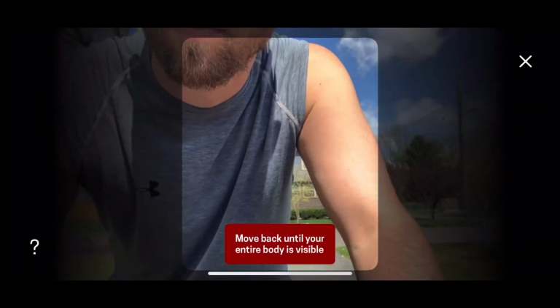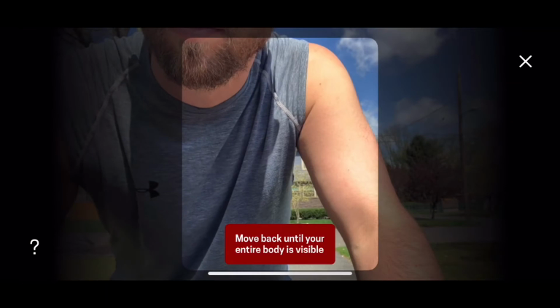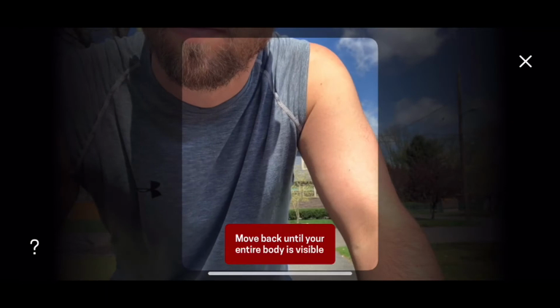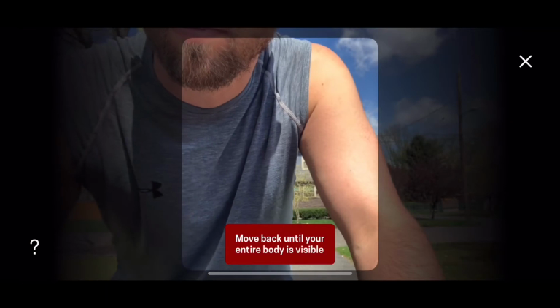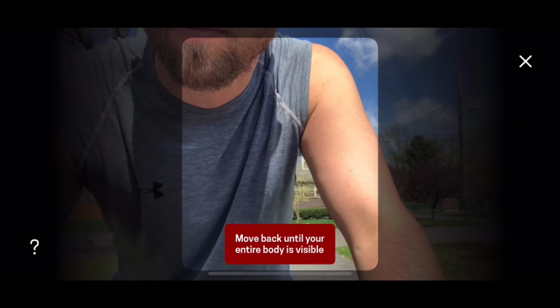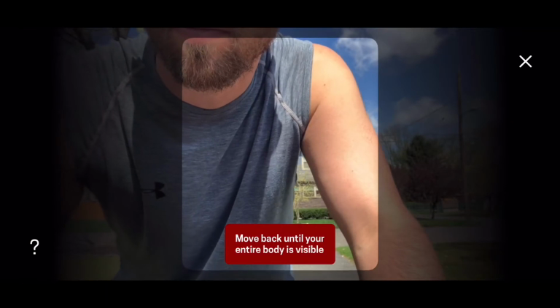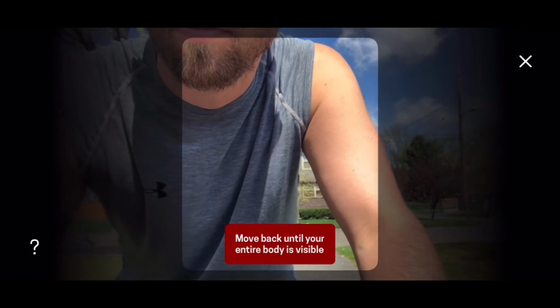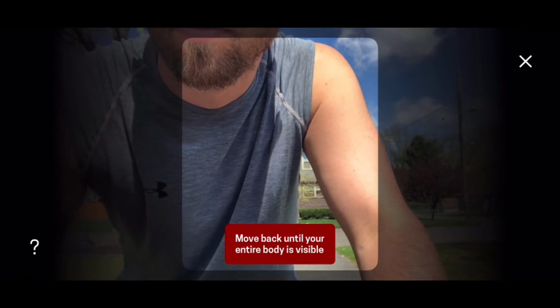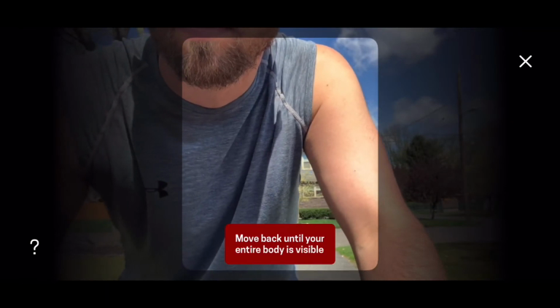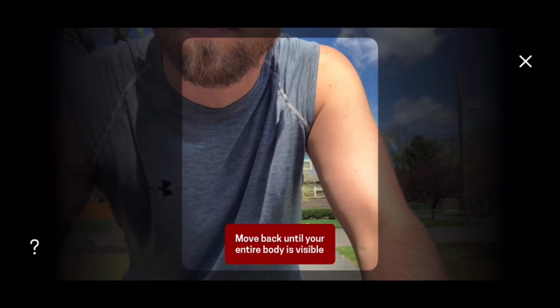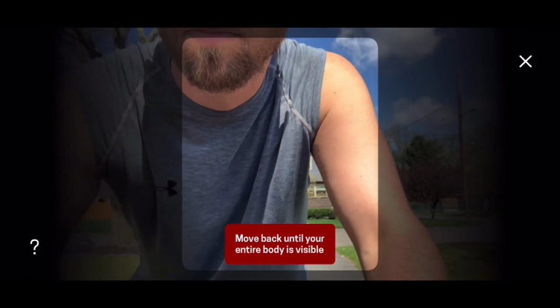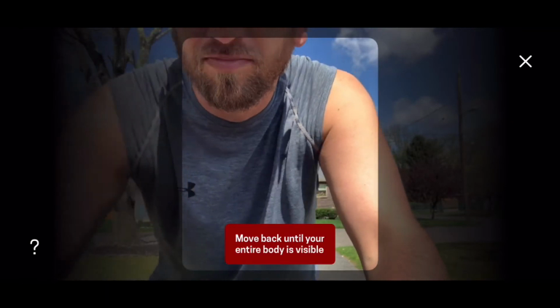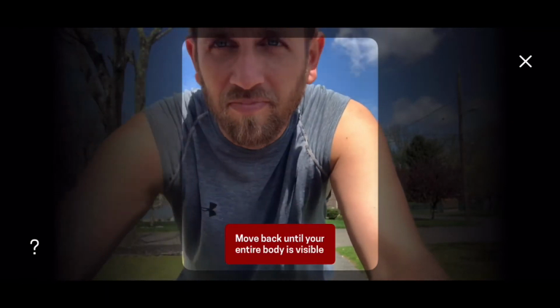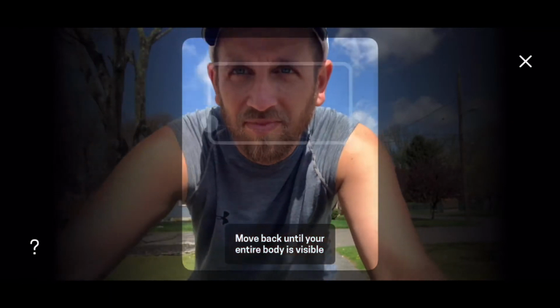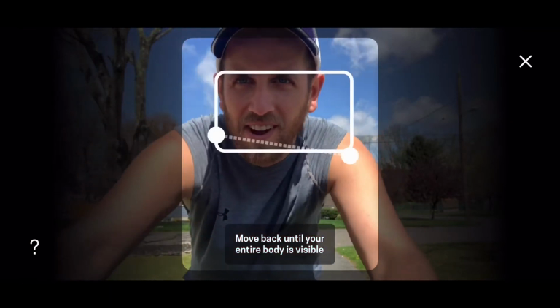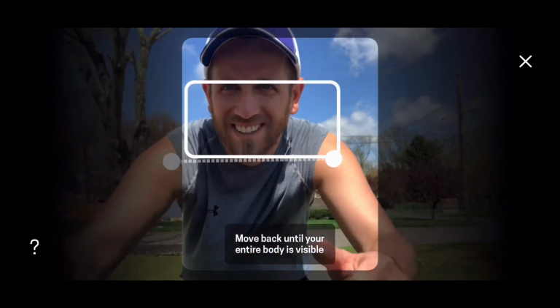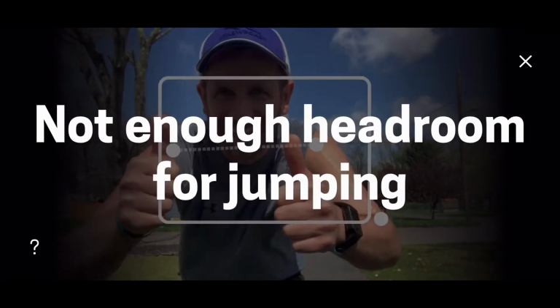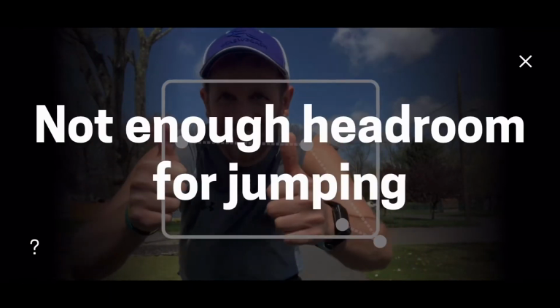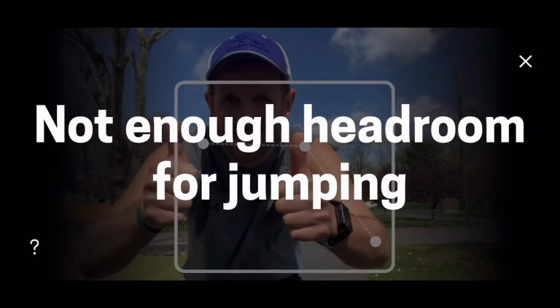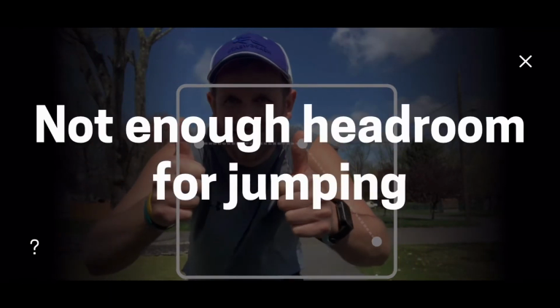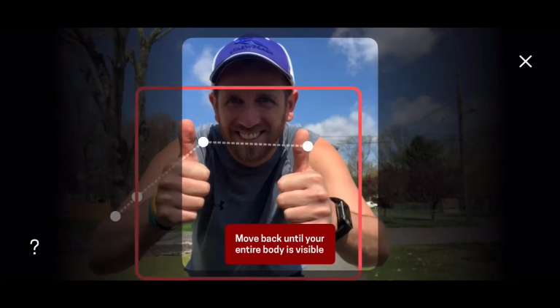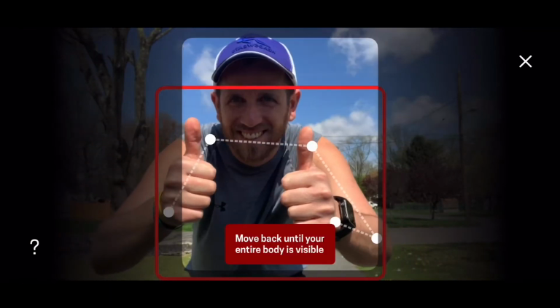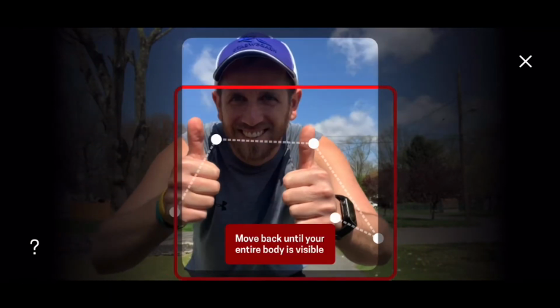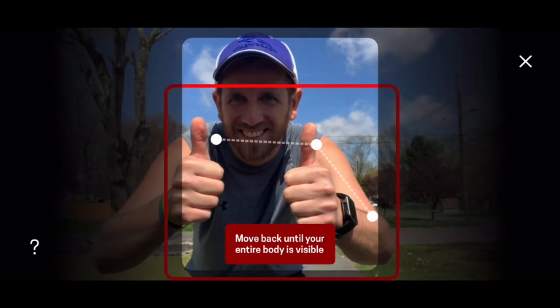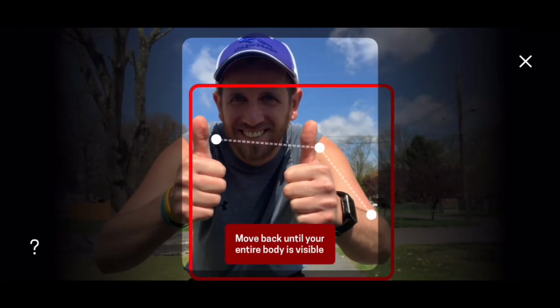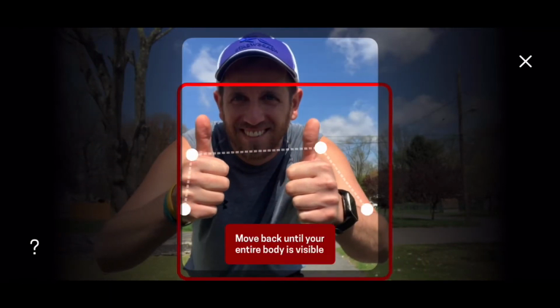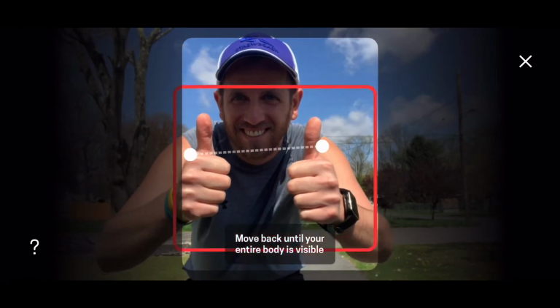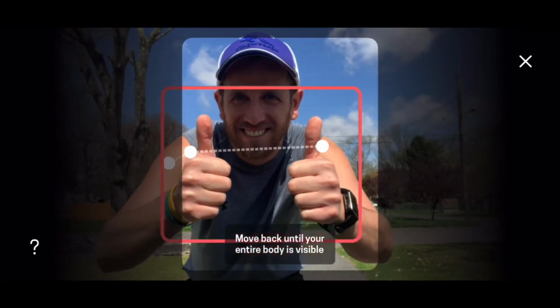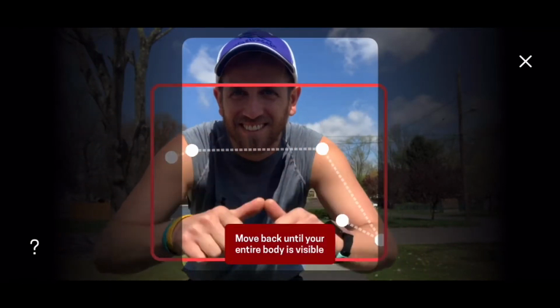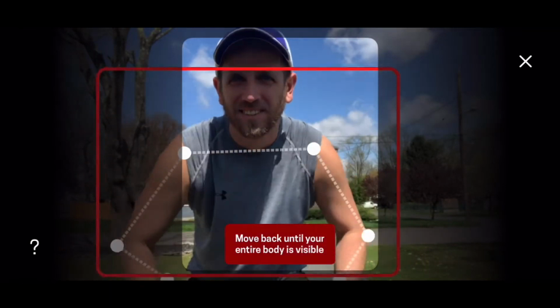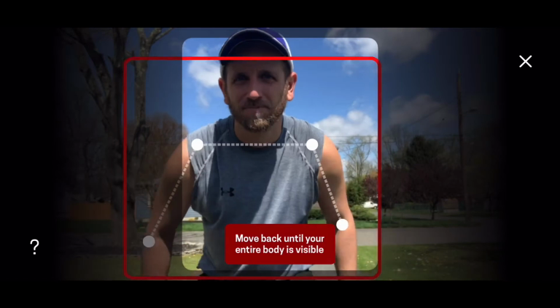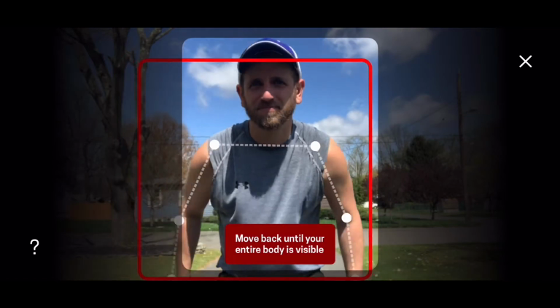Now take a few steps back so your whole body is visible. You're going to need a little more space for jumping. Move back a little.